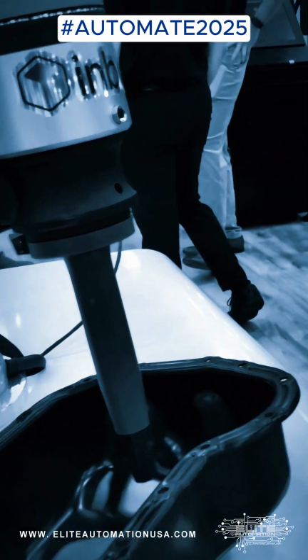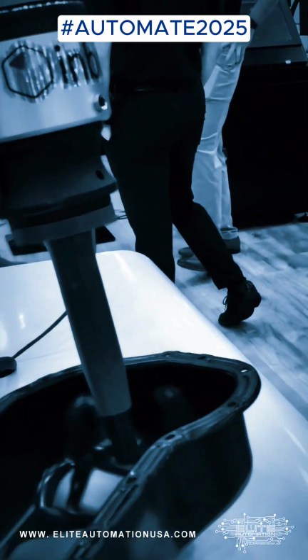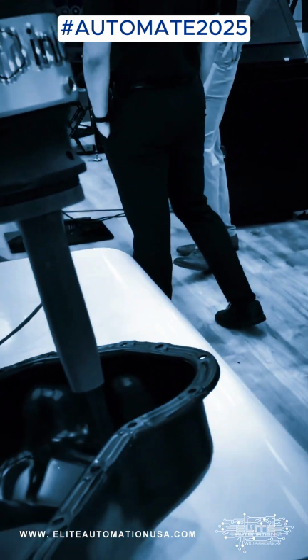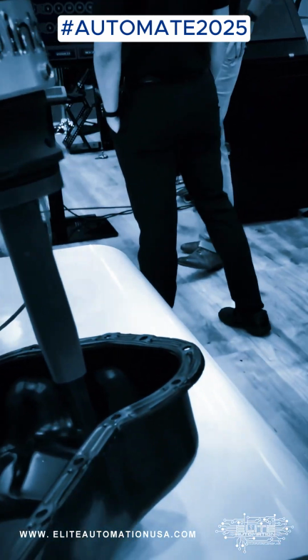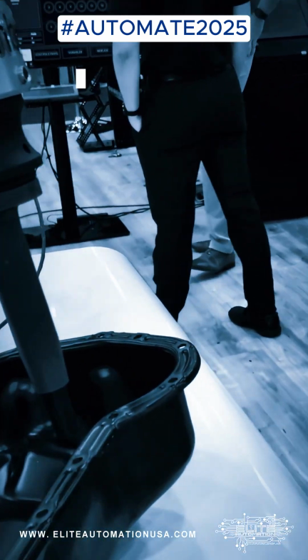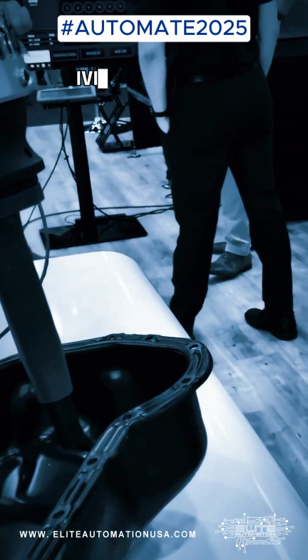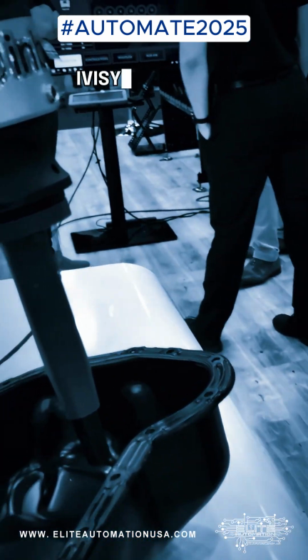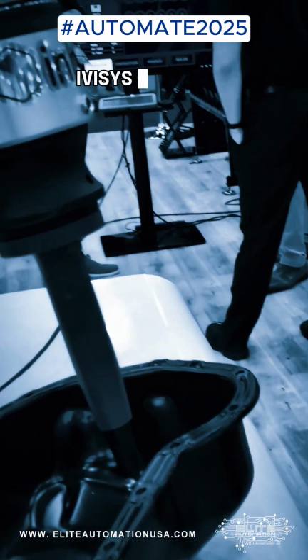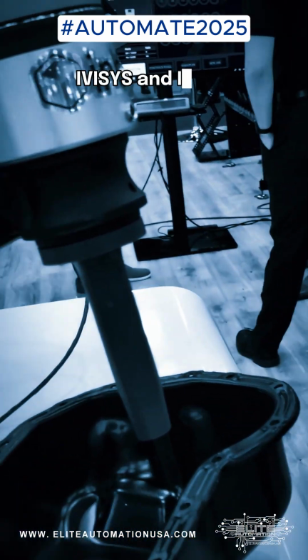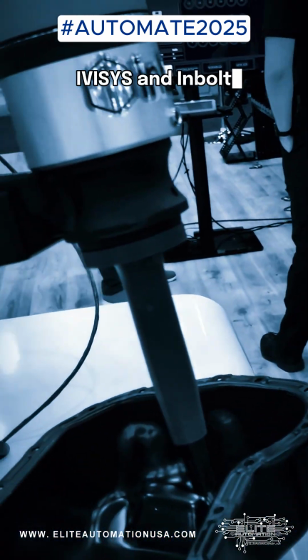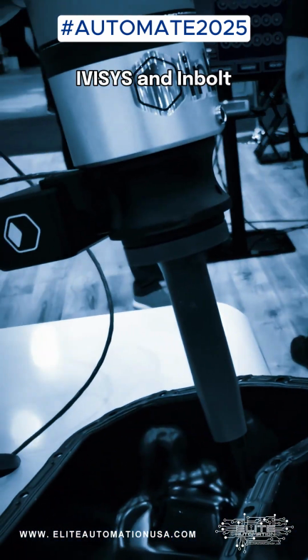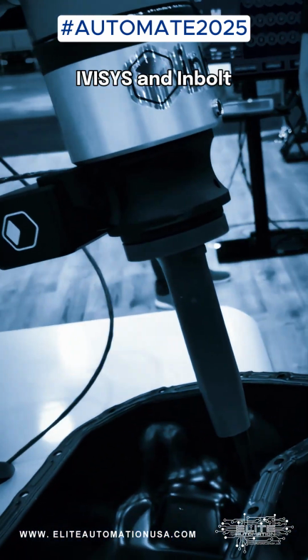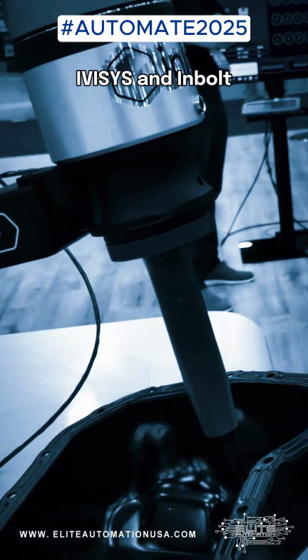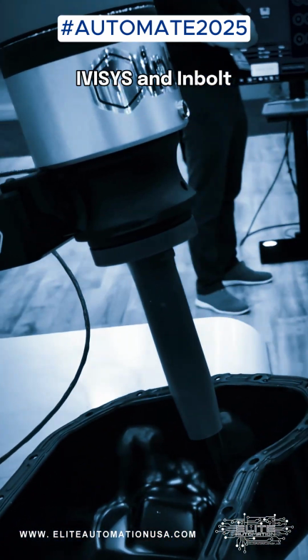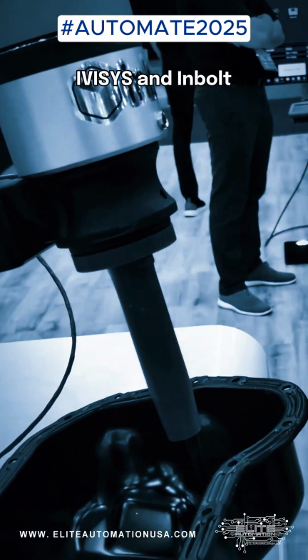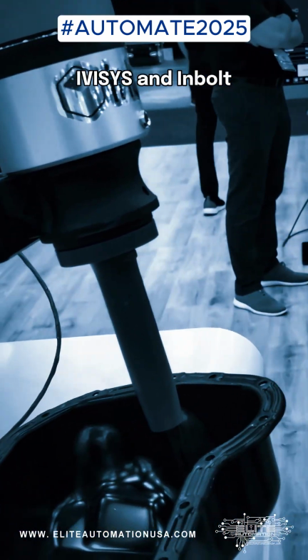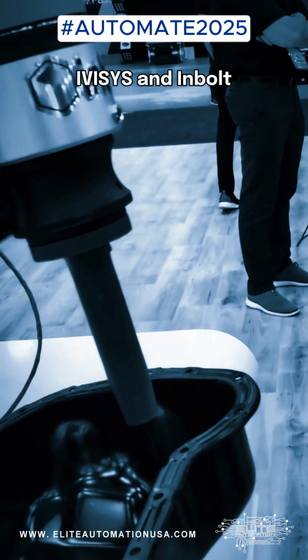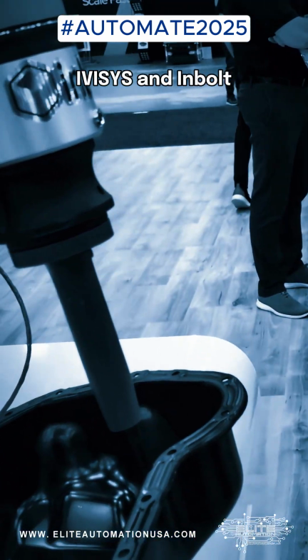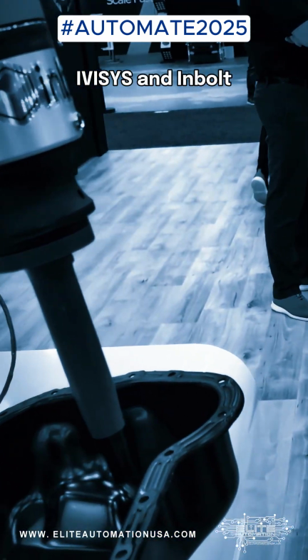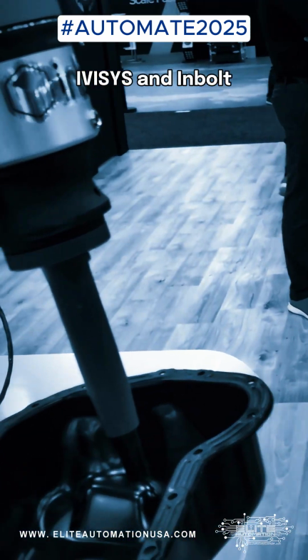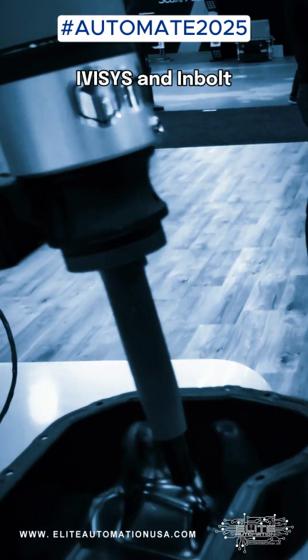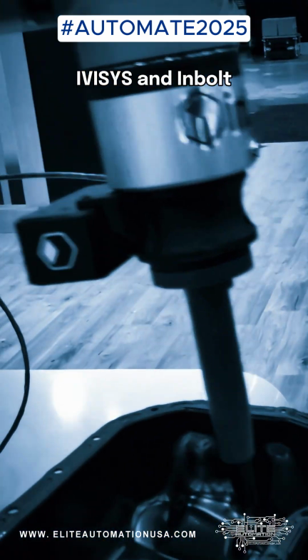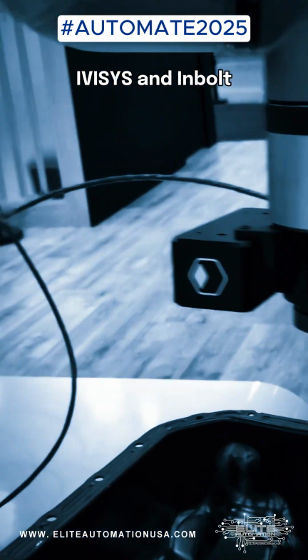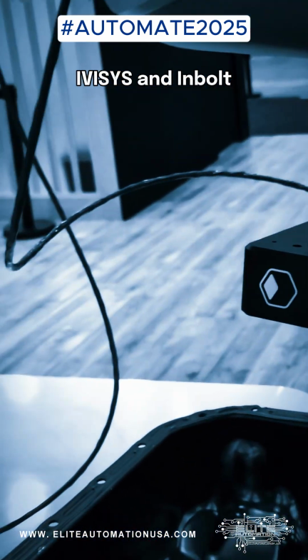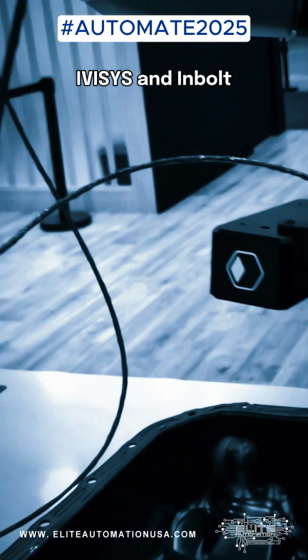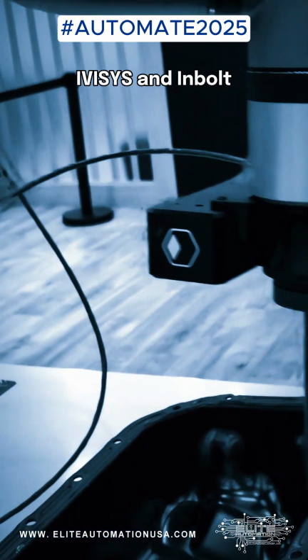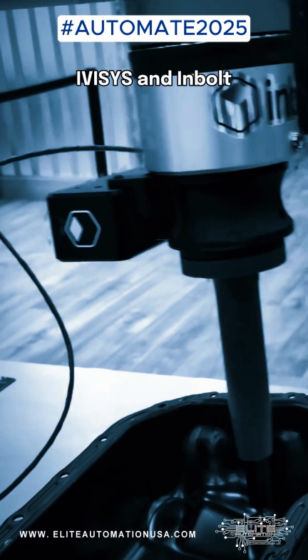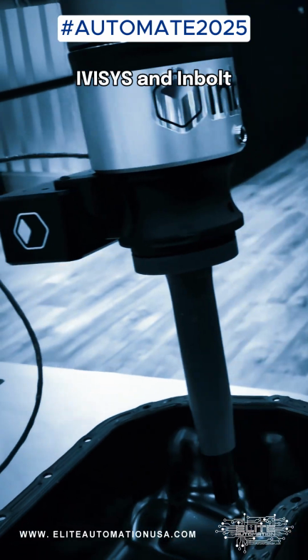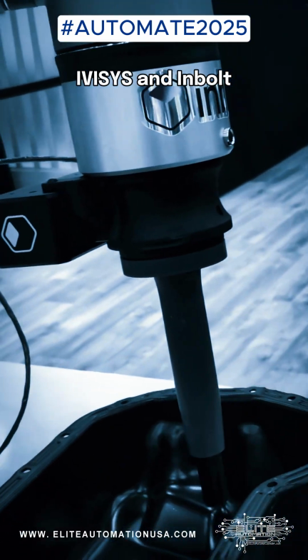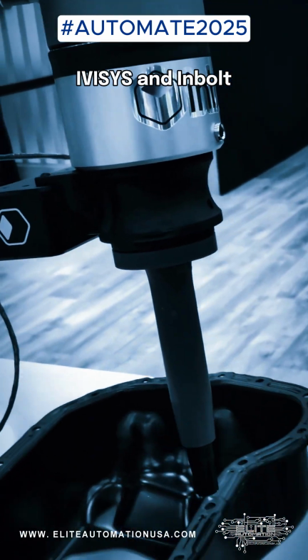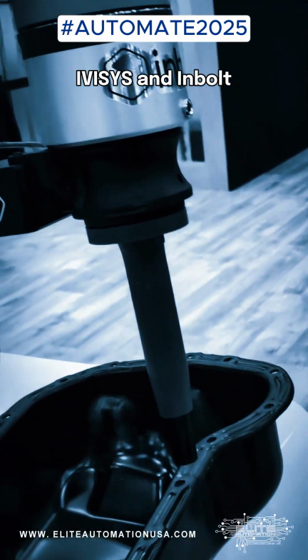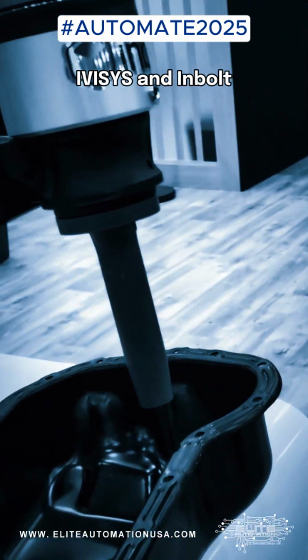Smart, fast, and surprisingly flexible — iVasis and InBolt are showing serious innovation at Automate 2025.